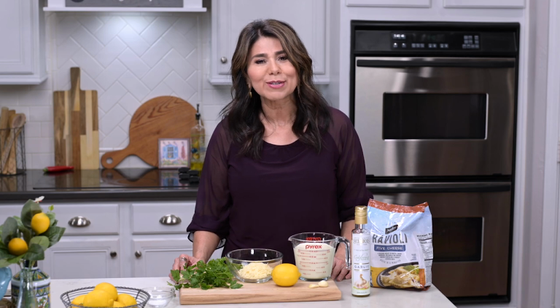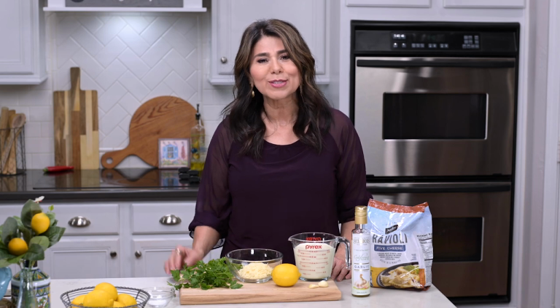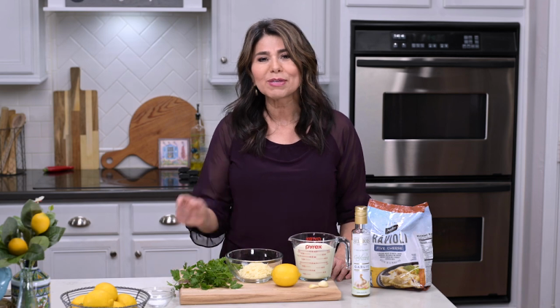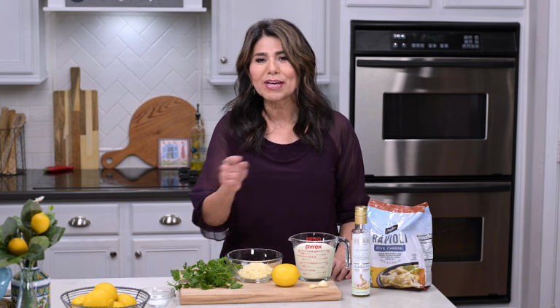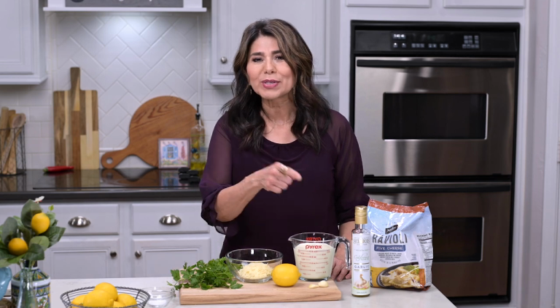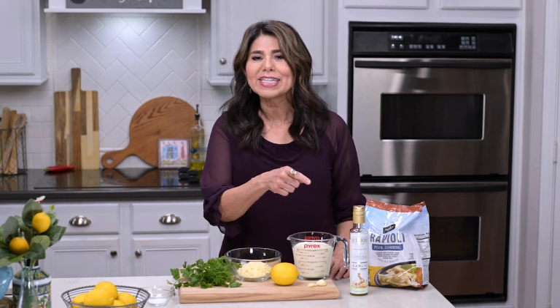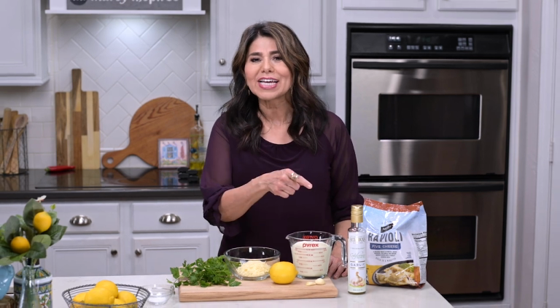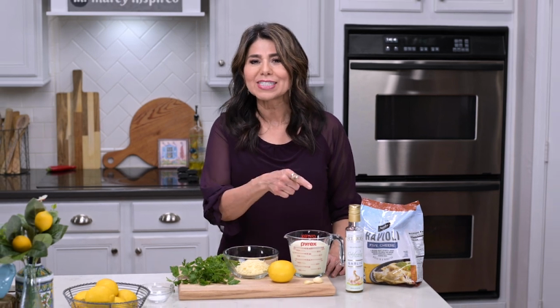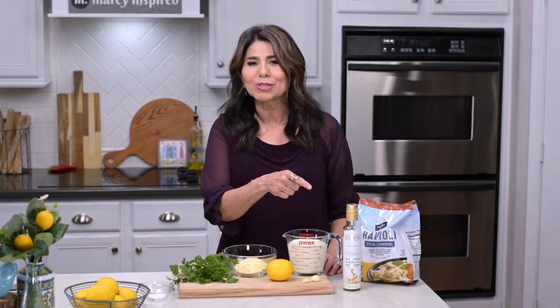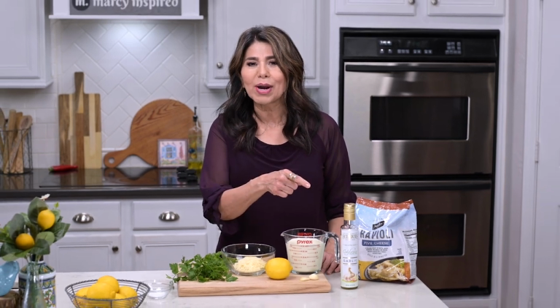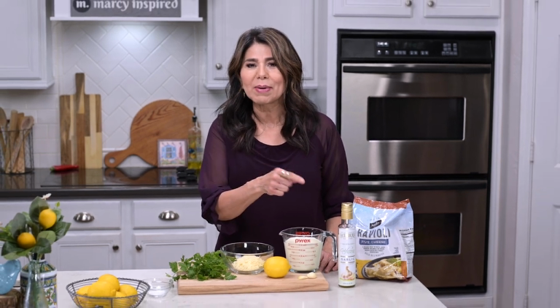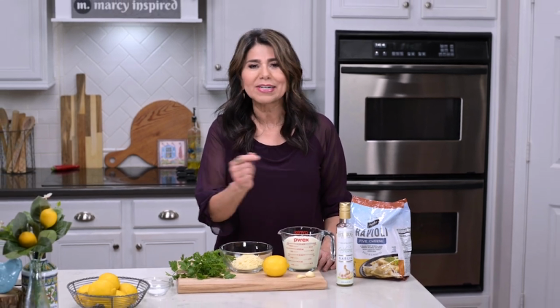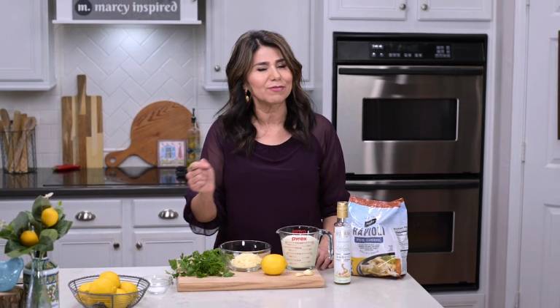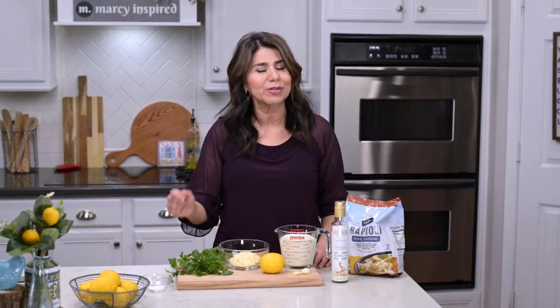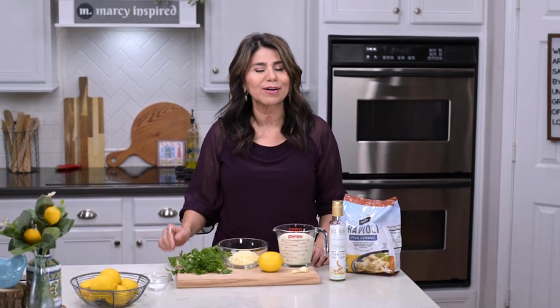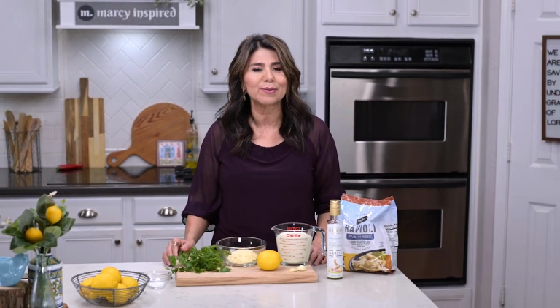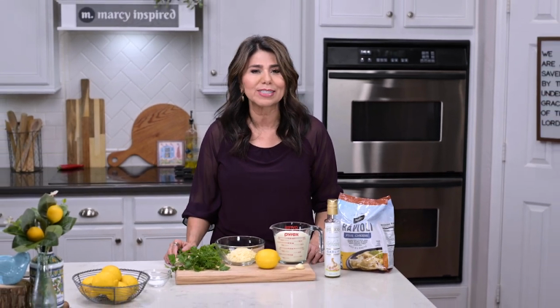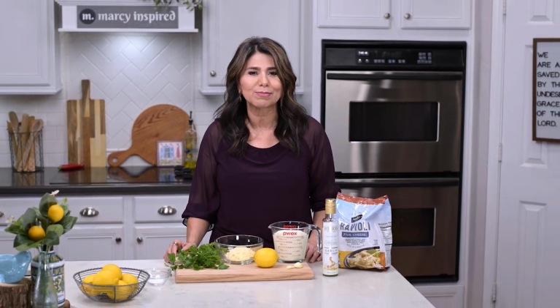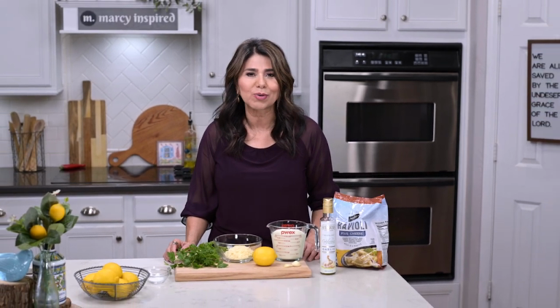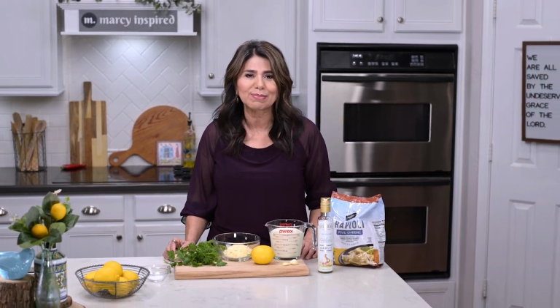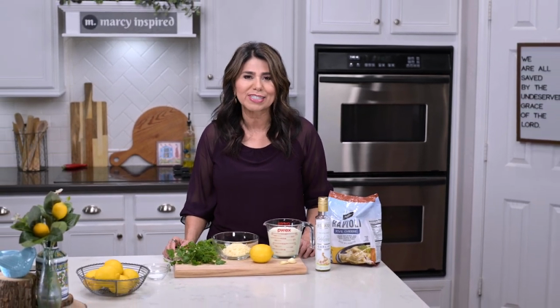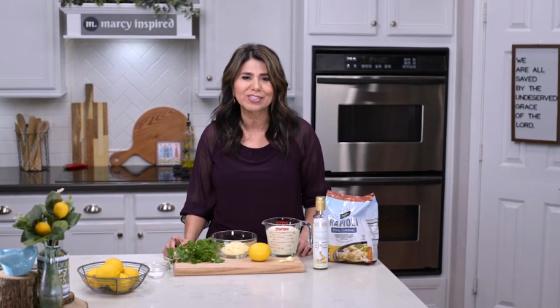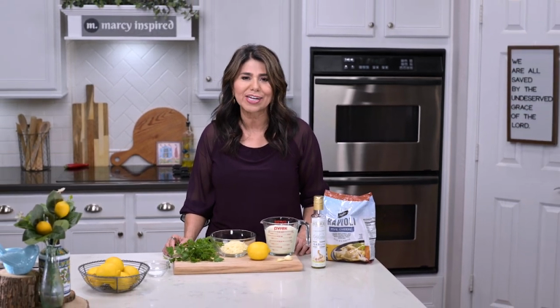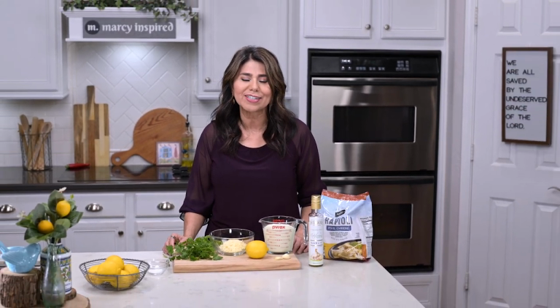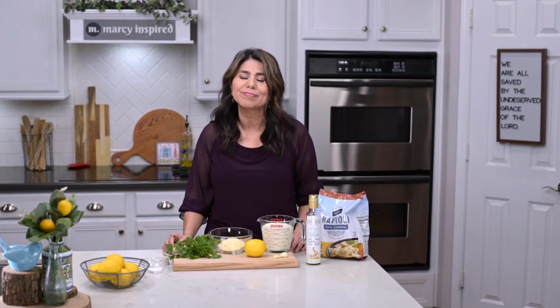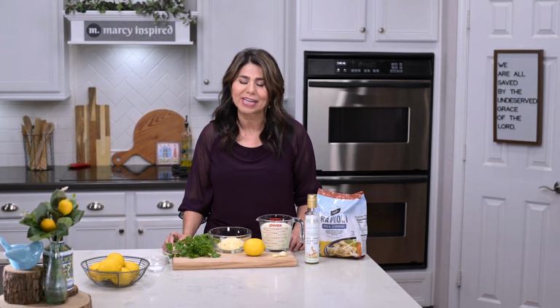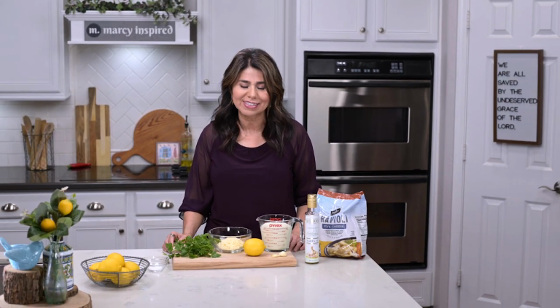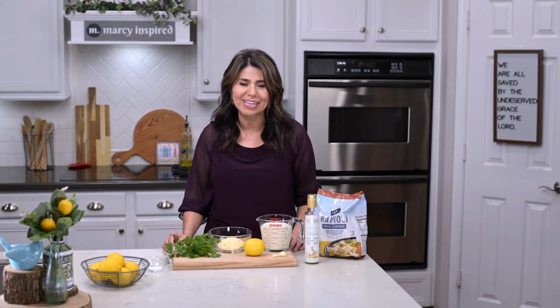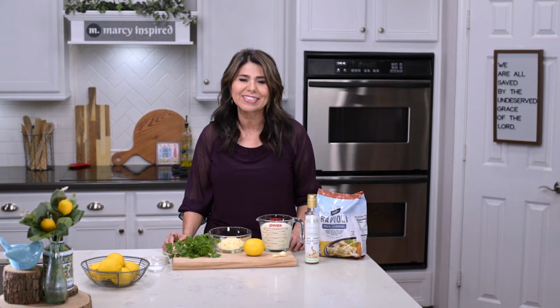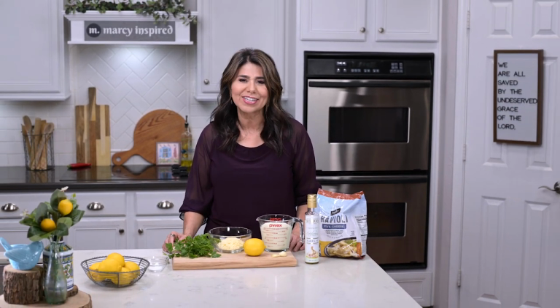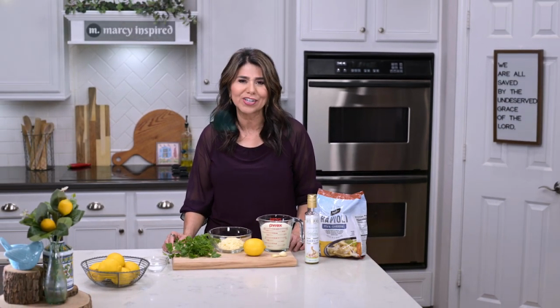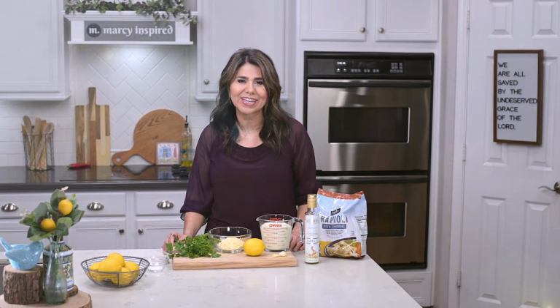First, do me a favor — hit that subscribe button if you're not already subscribed to this channel, and let's get cooking.